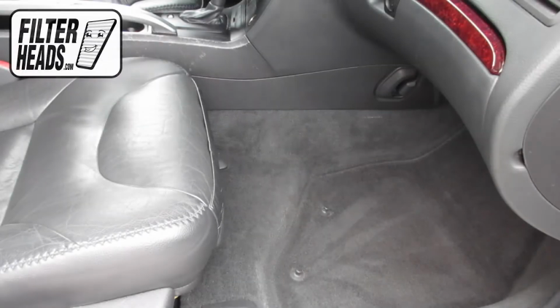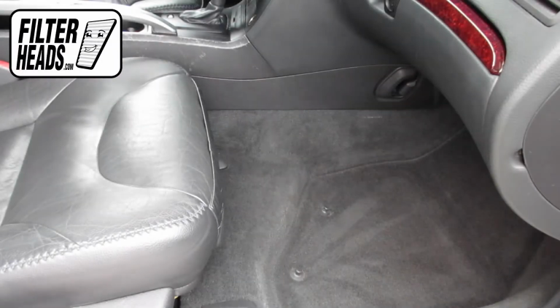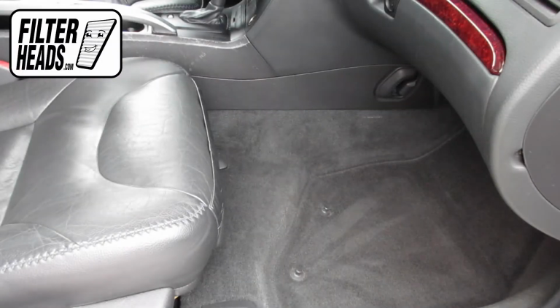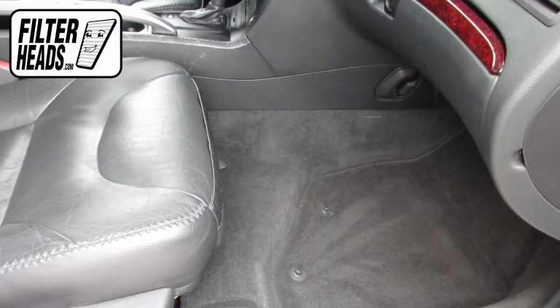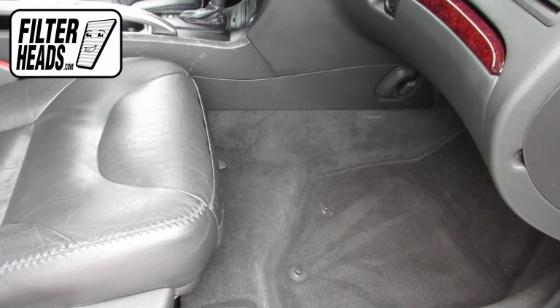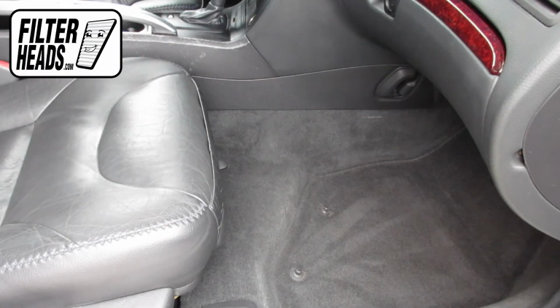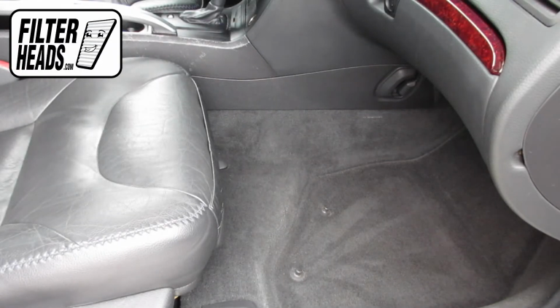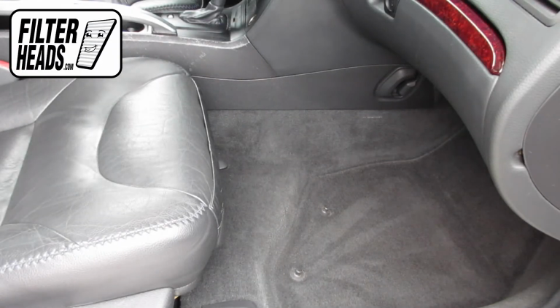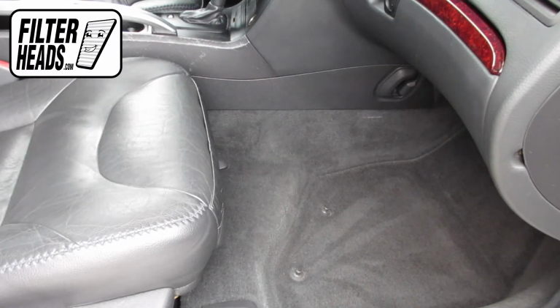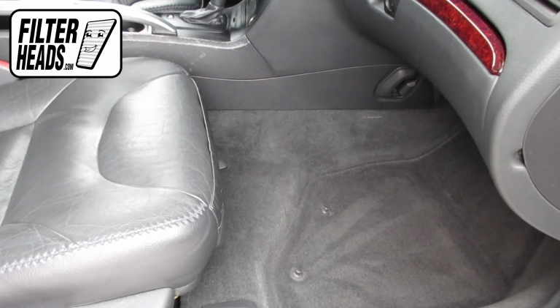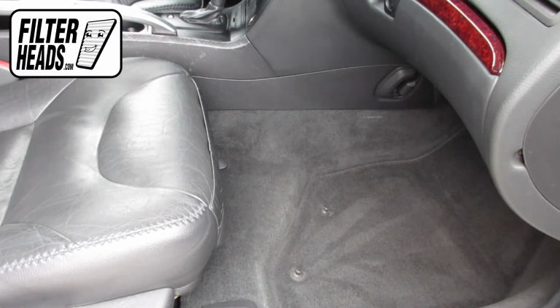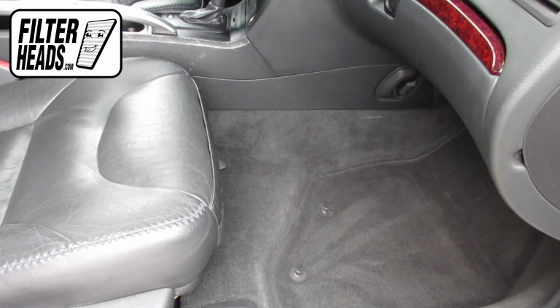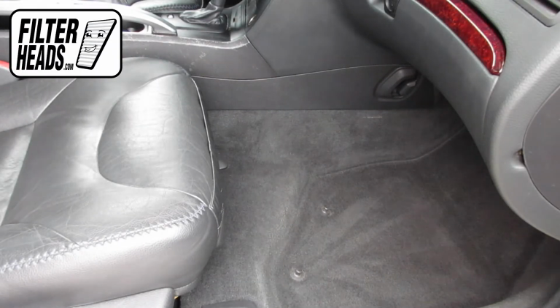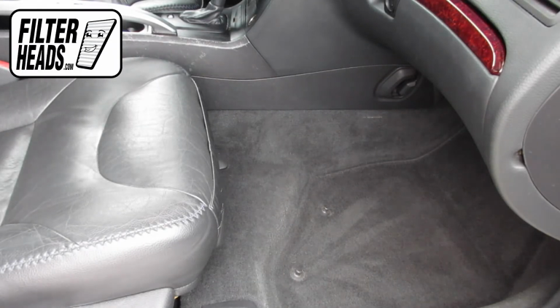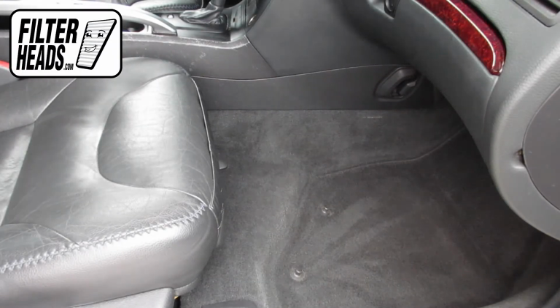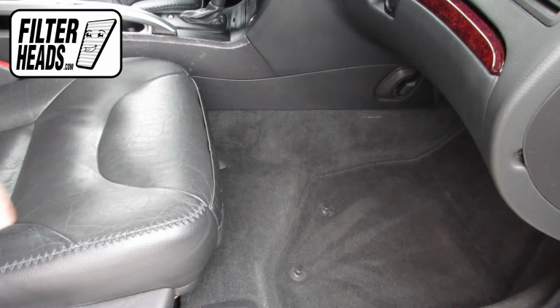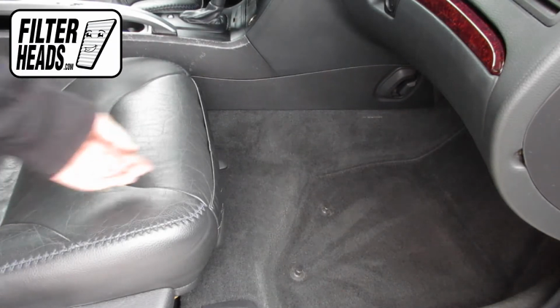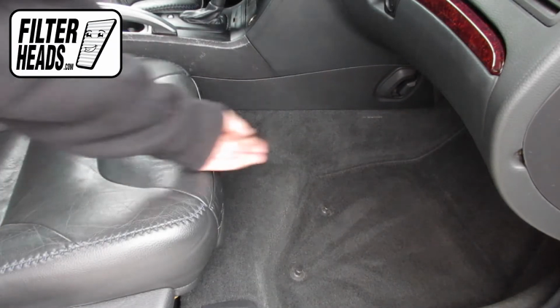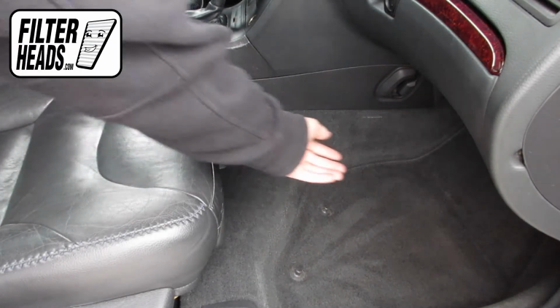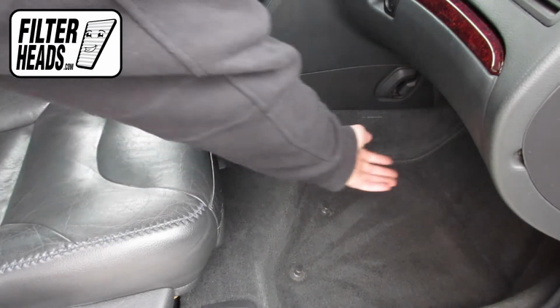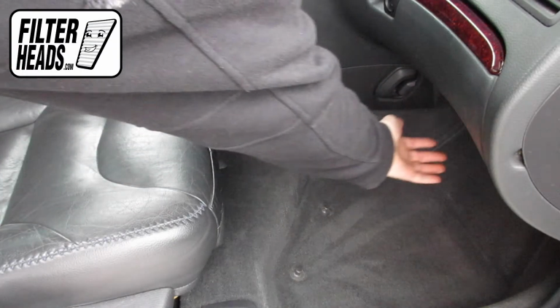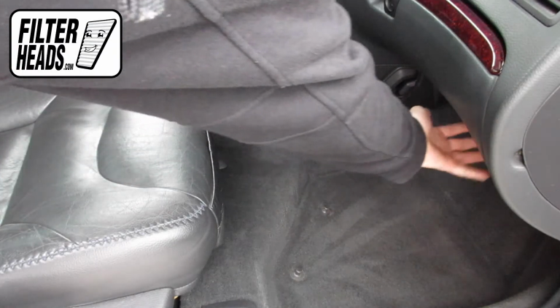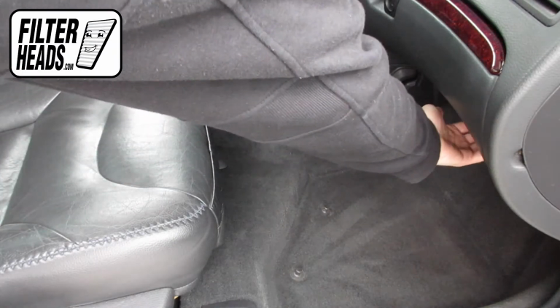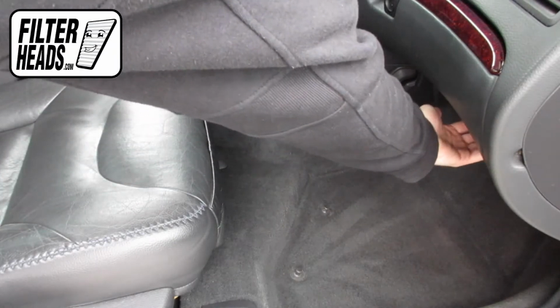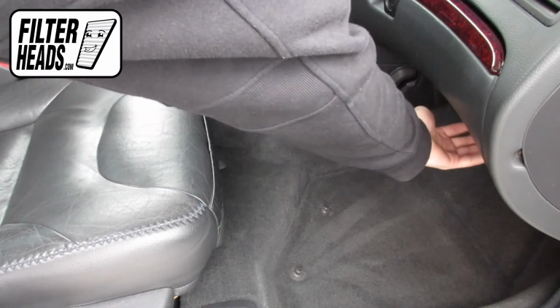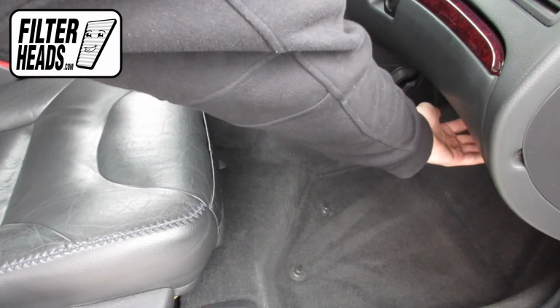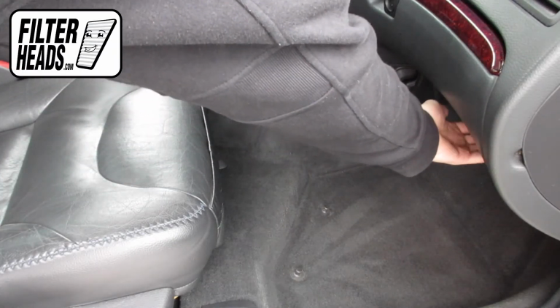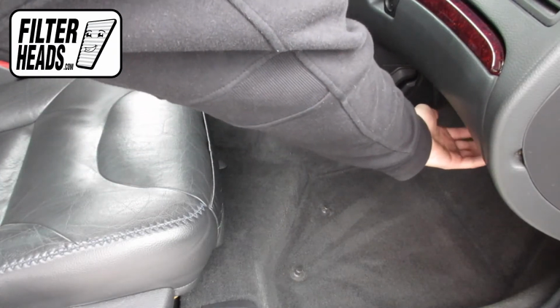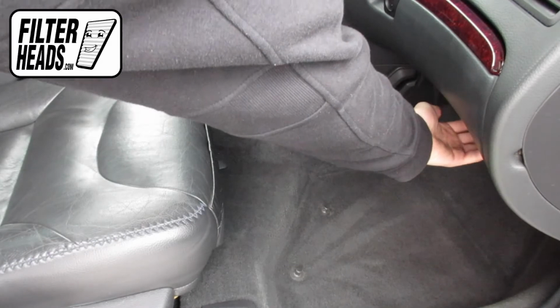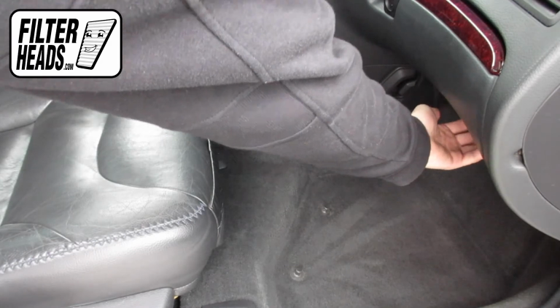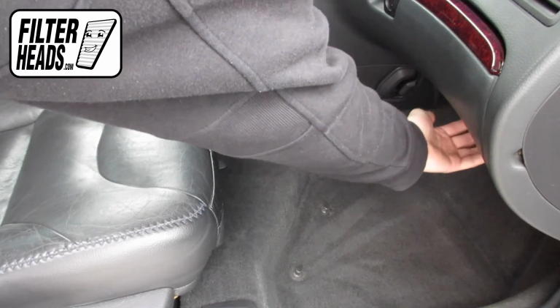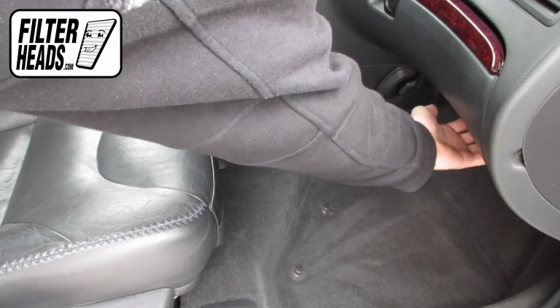The cabin filter is located on the passenger side of the vehicle, under the glove box.